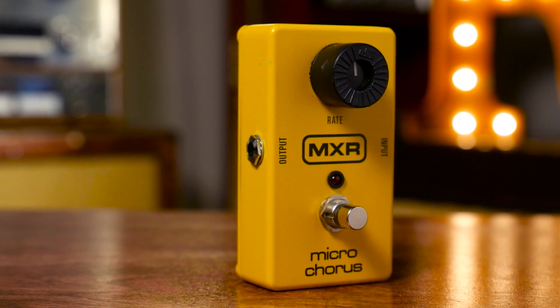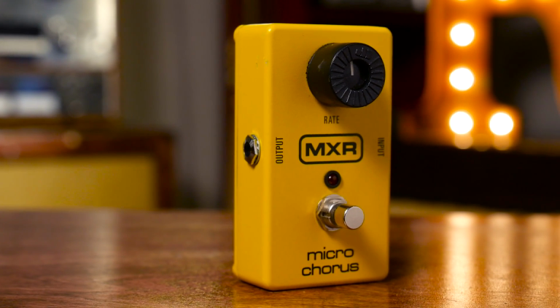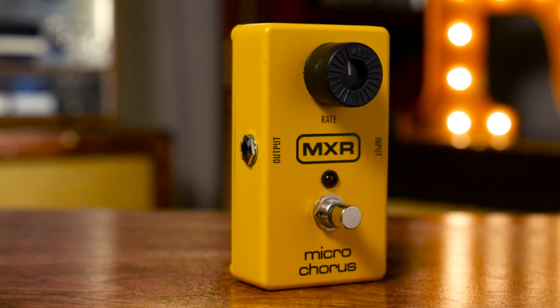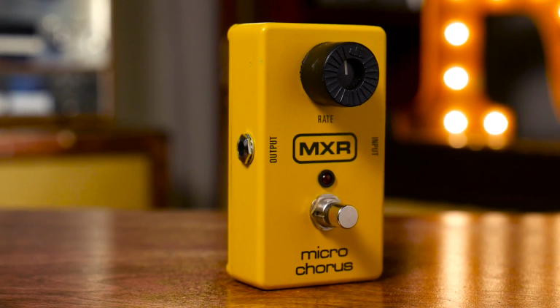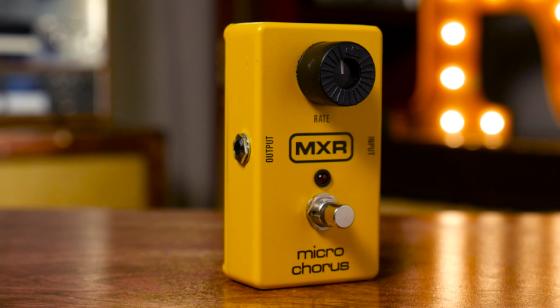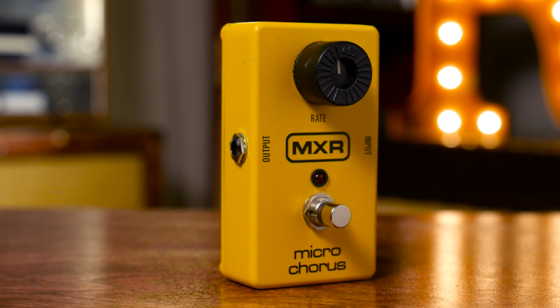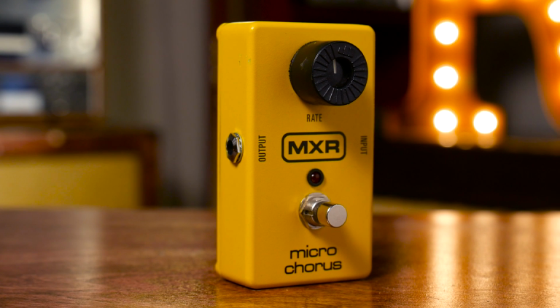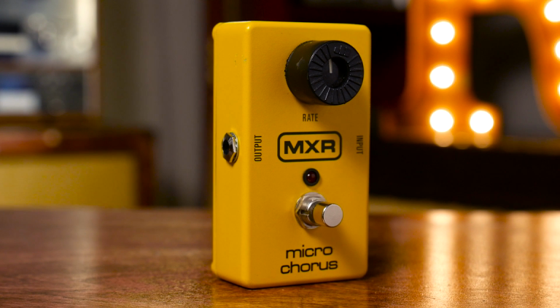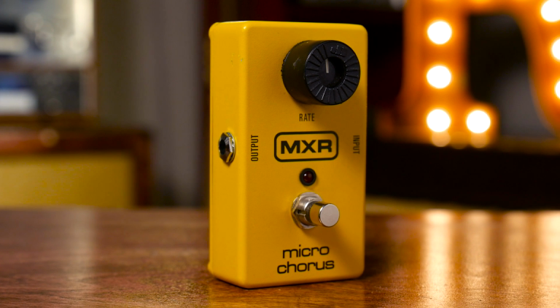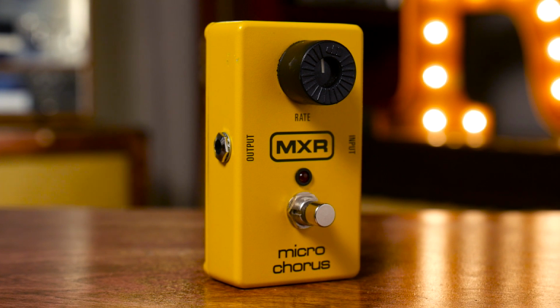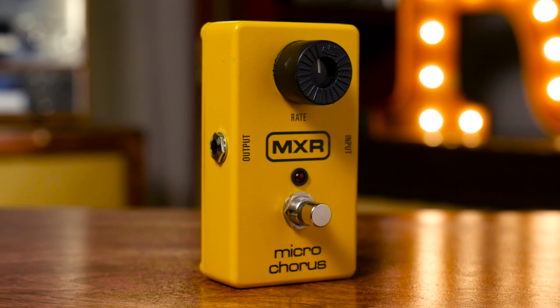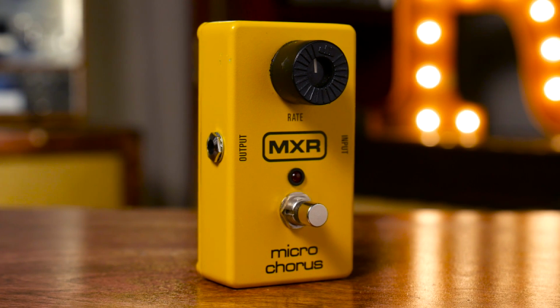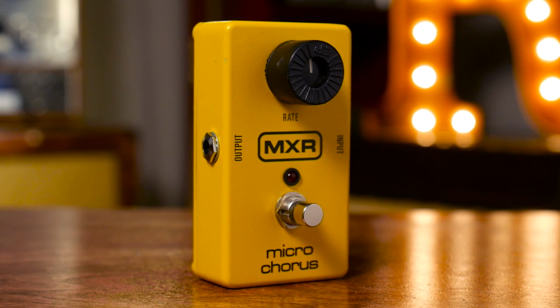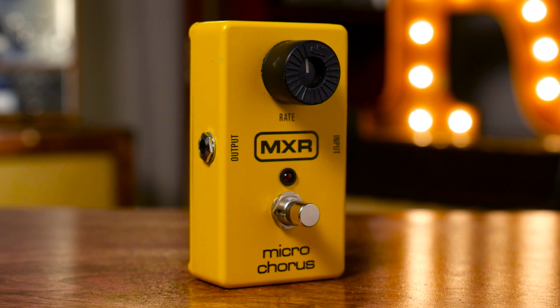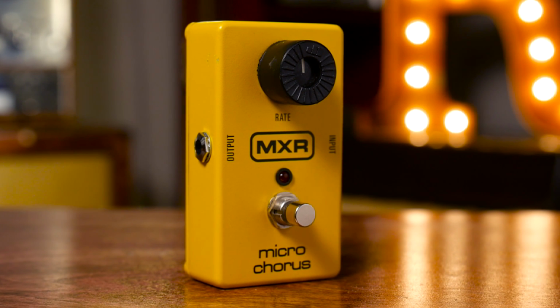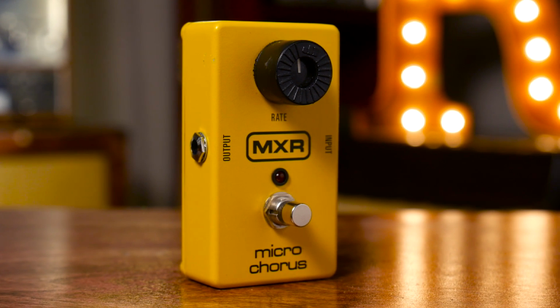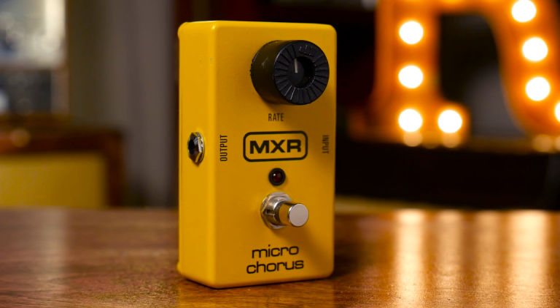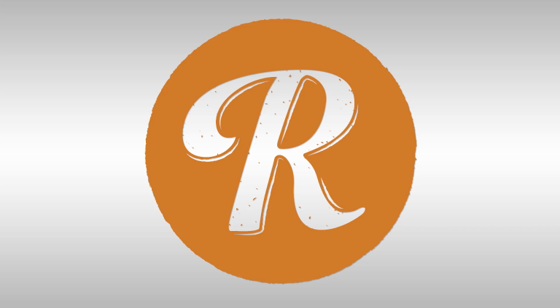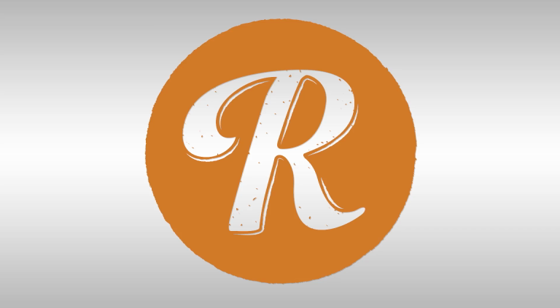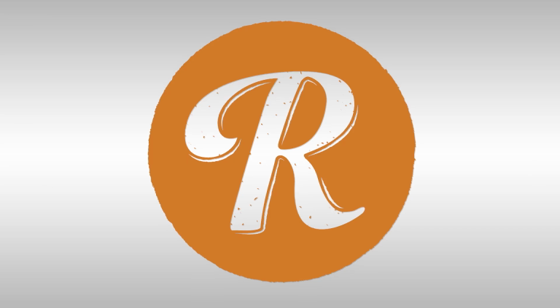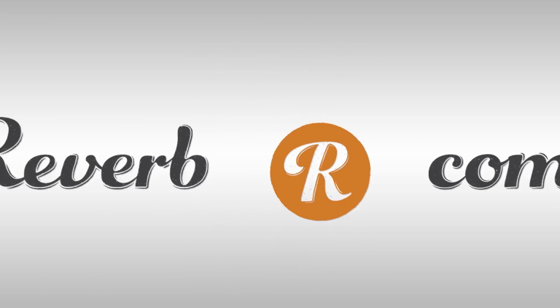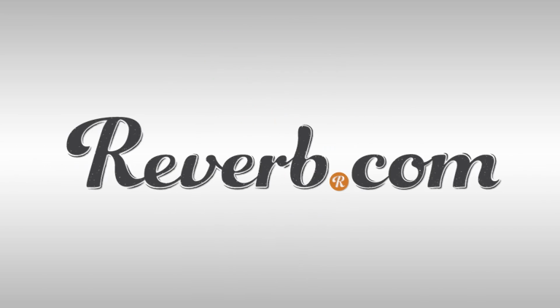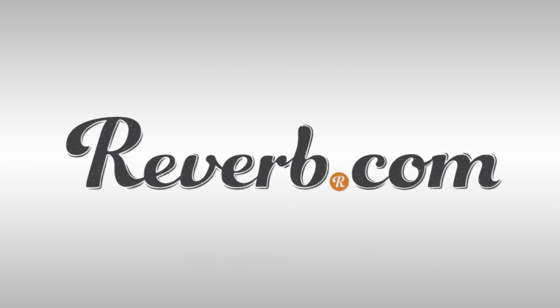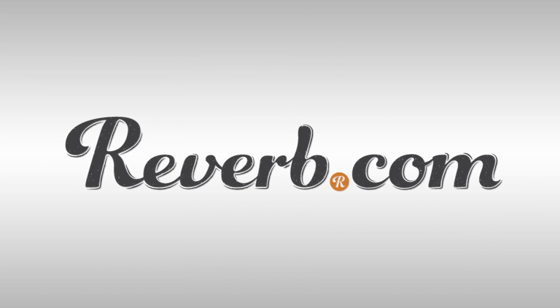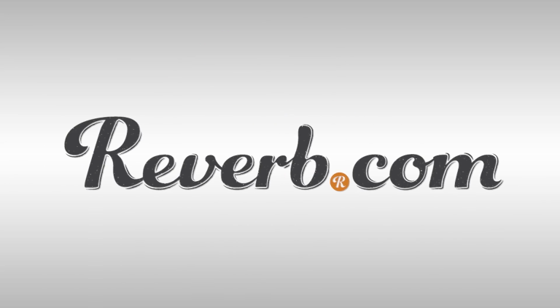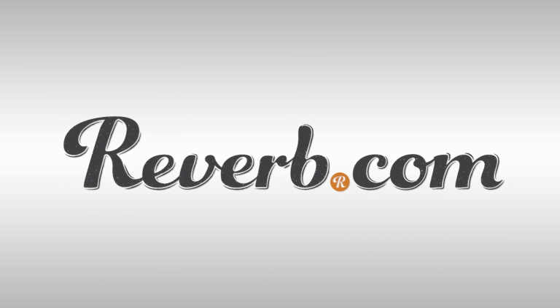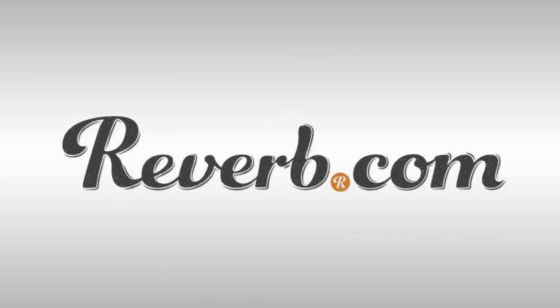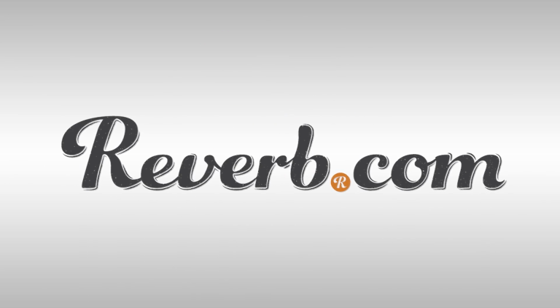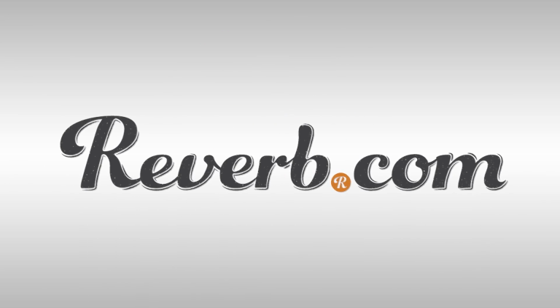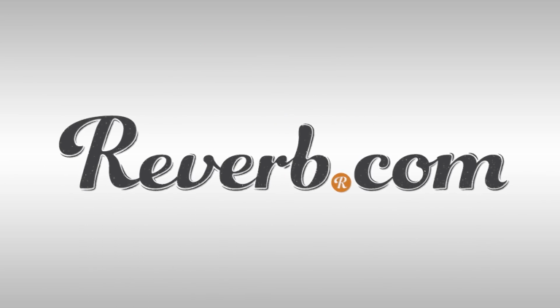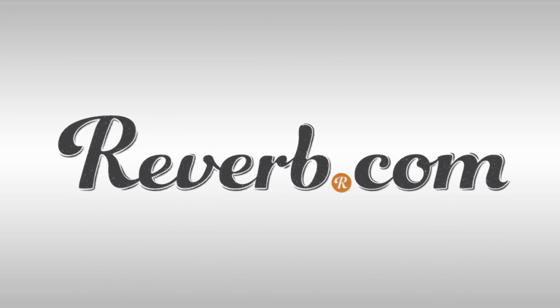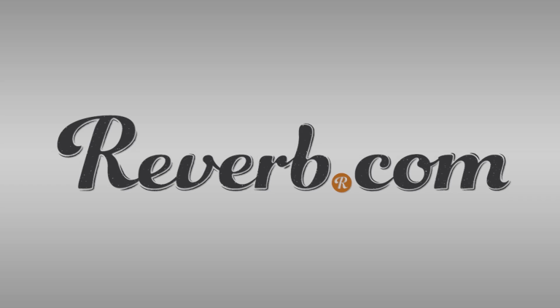Compare prices on new and used MXR effects at reverb.com.